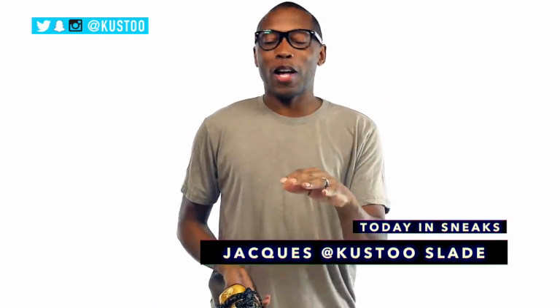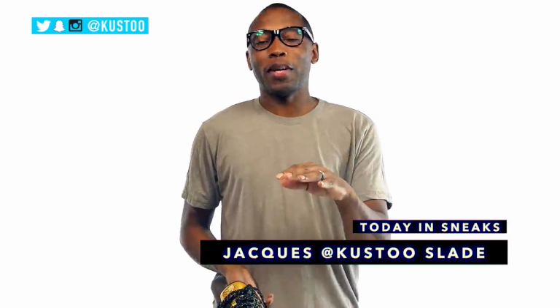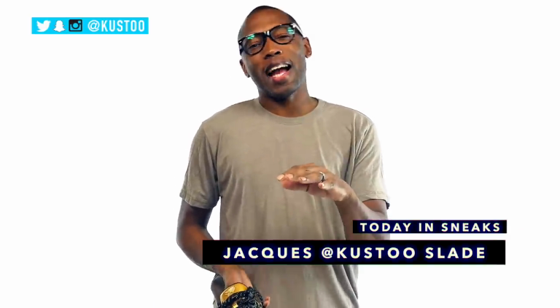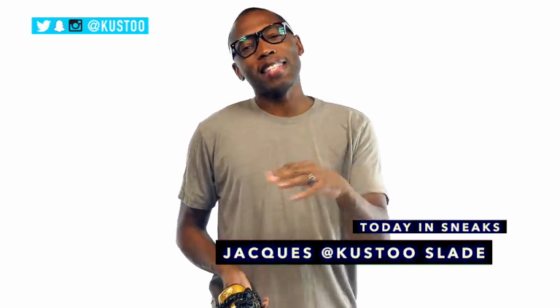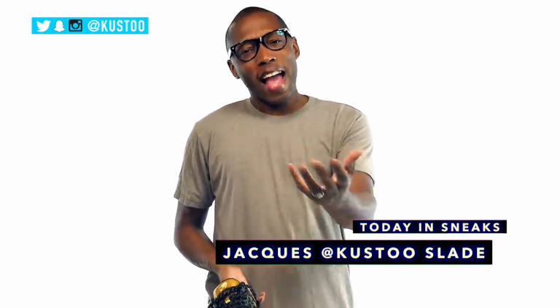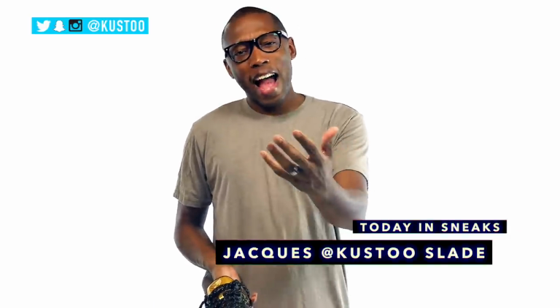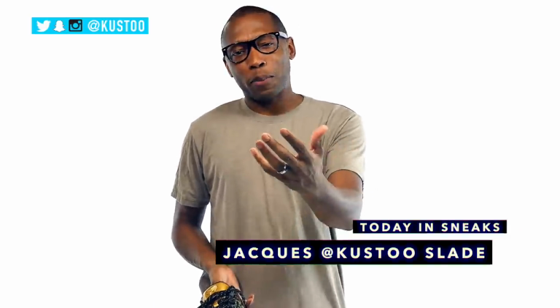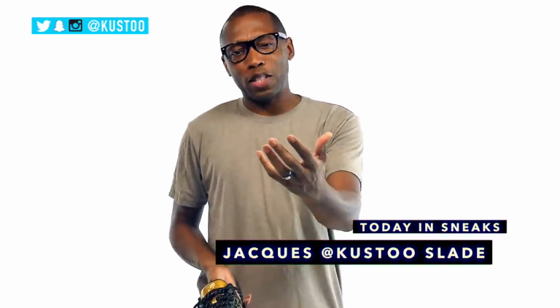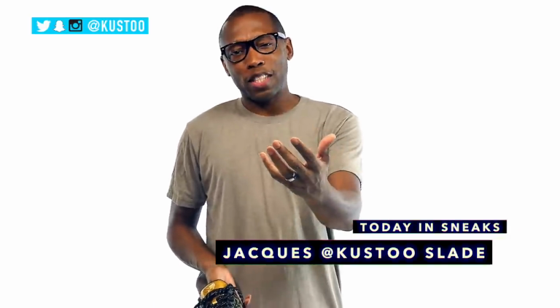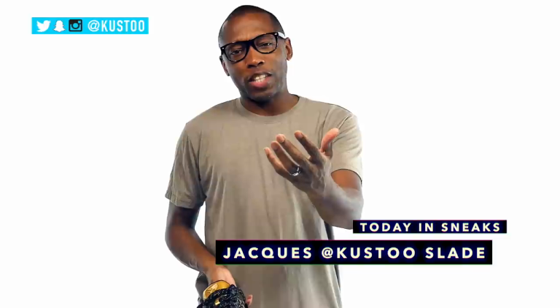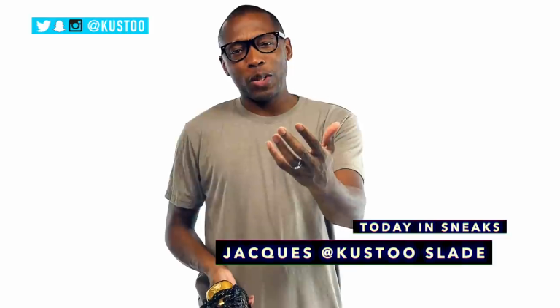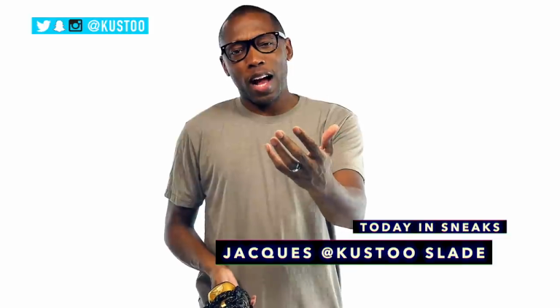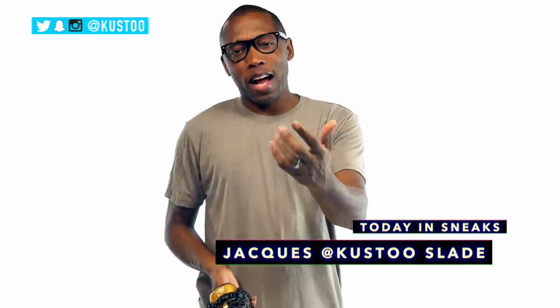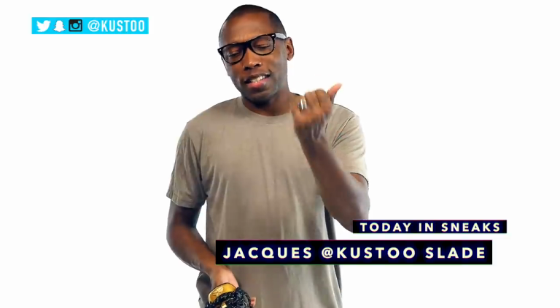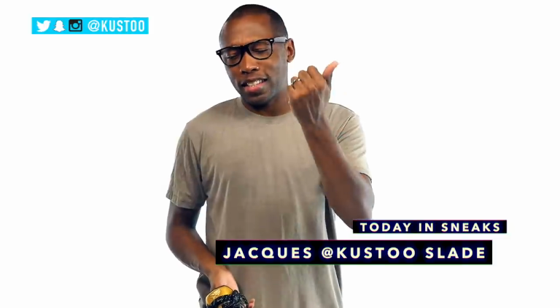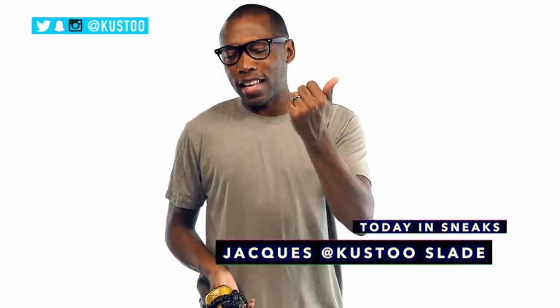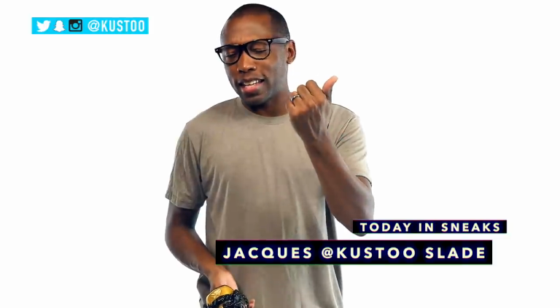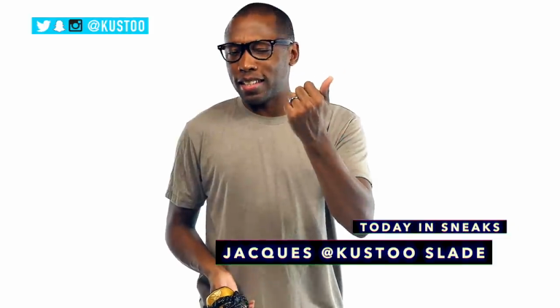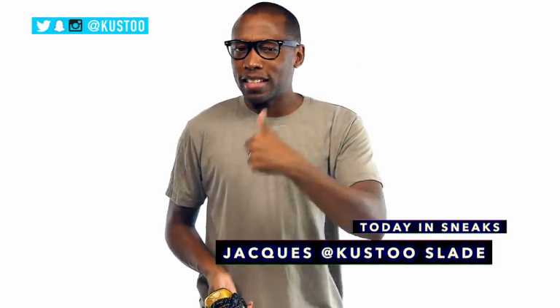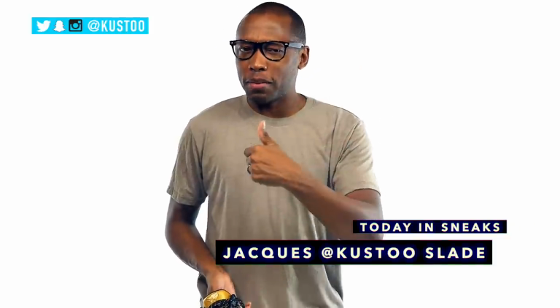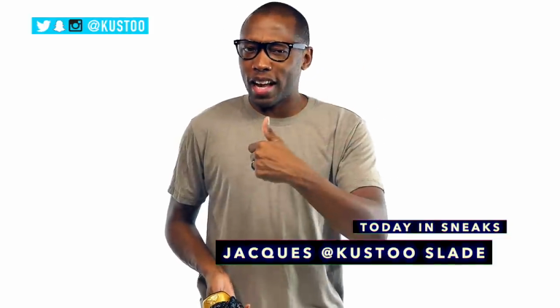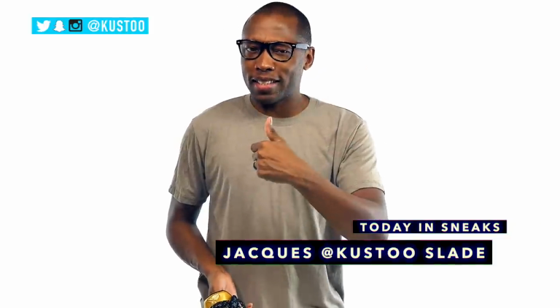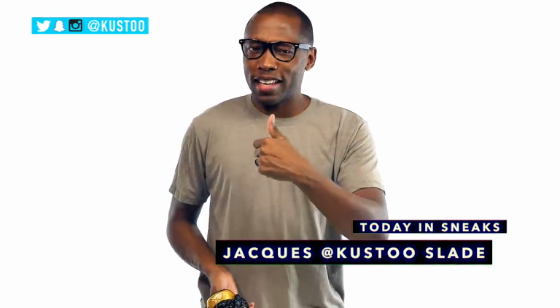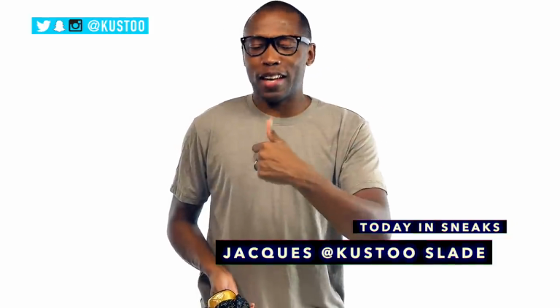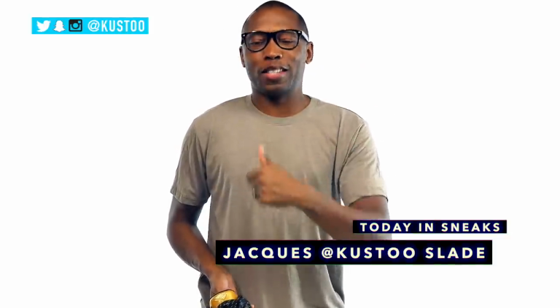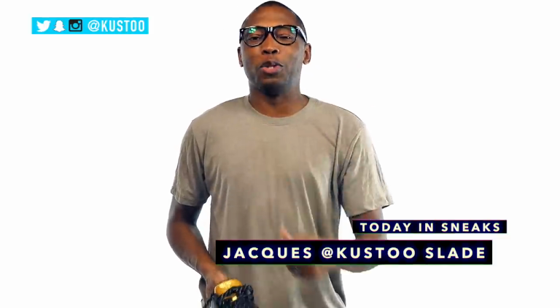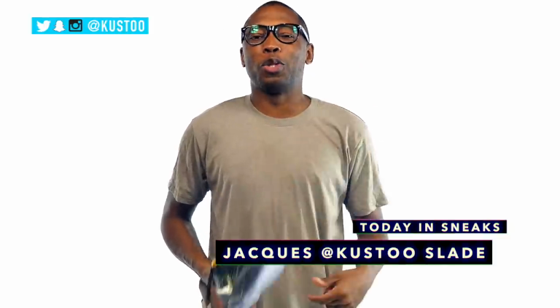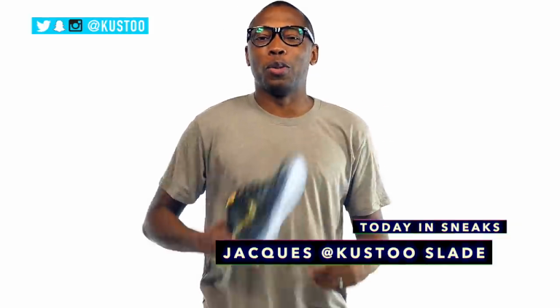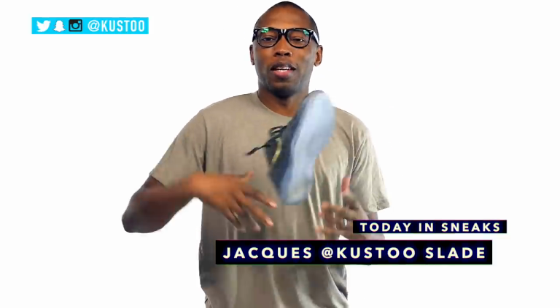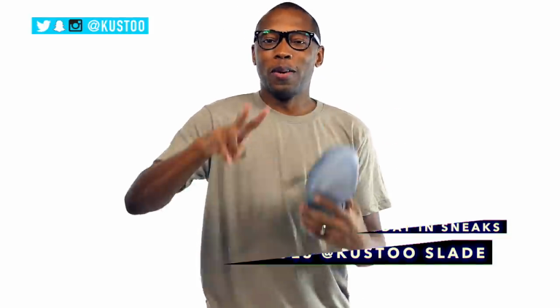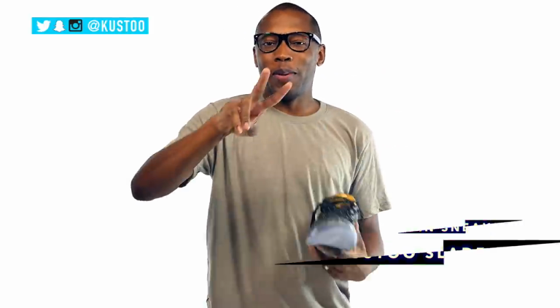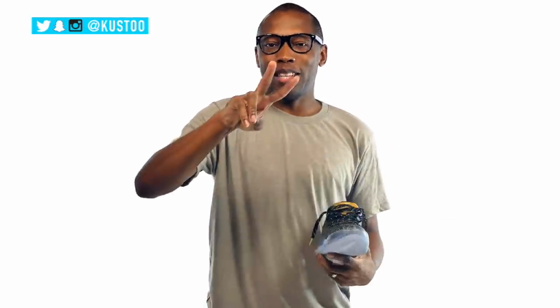As always guys, I appreciate you. This is Today in Sneaks, I'm Jacques Slade, and I'll see you soon. Peace.